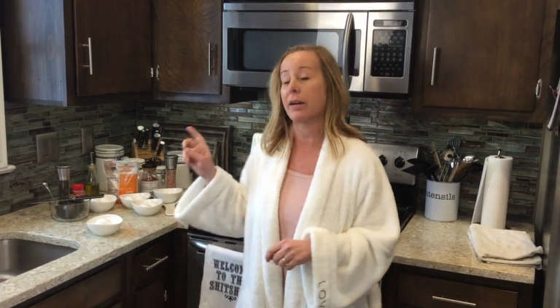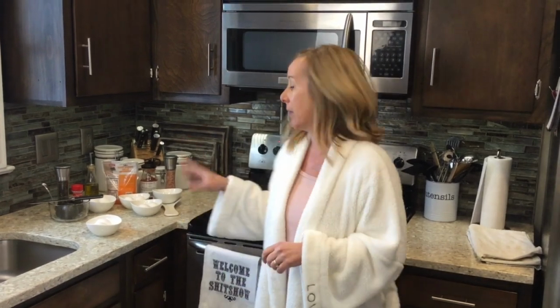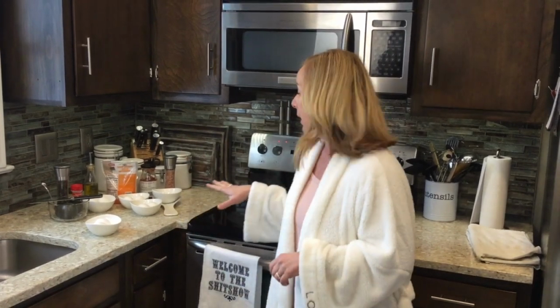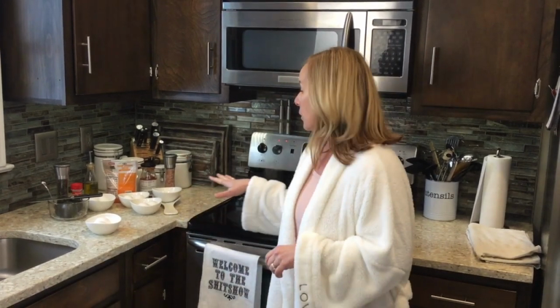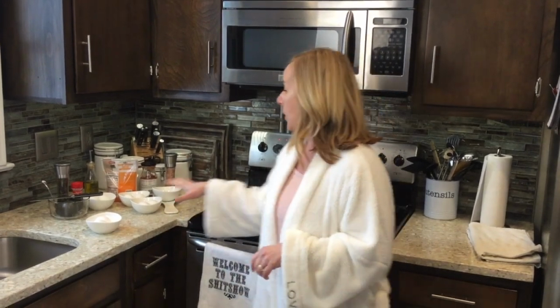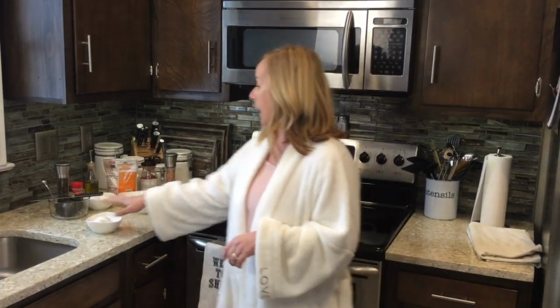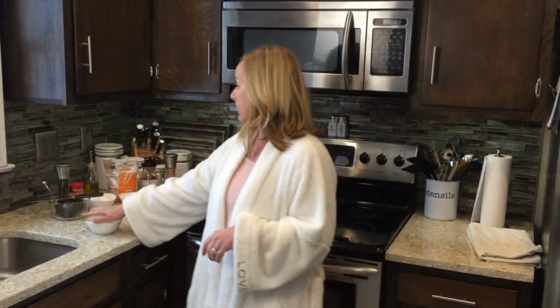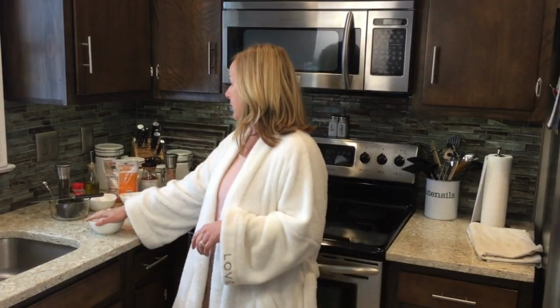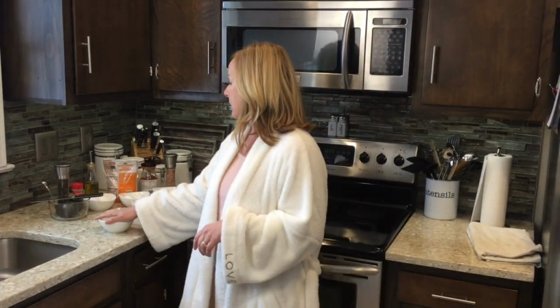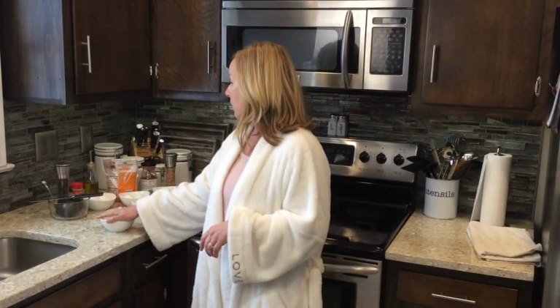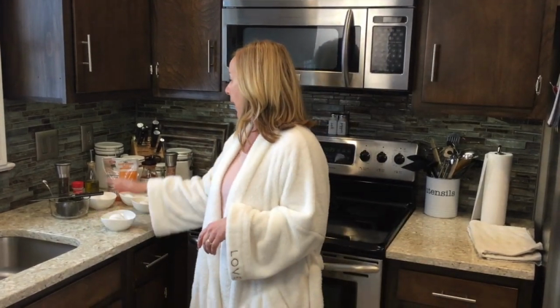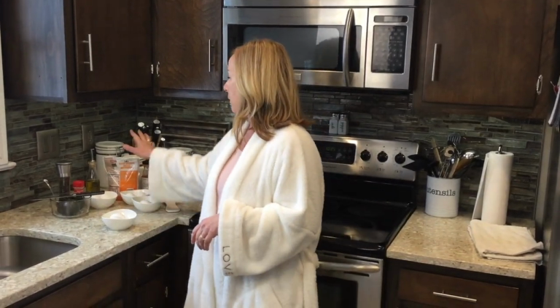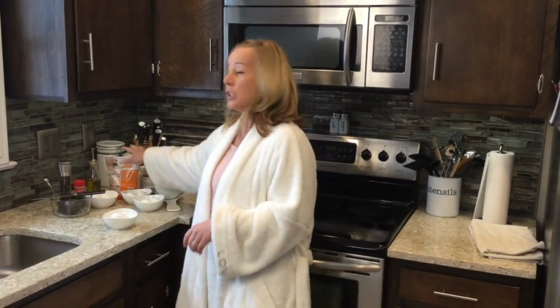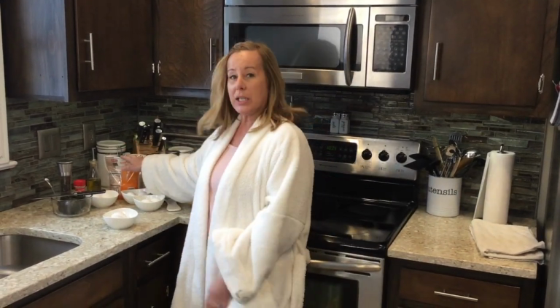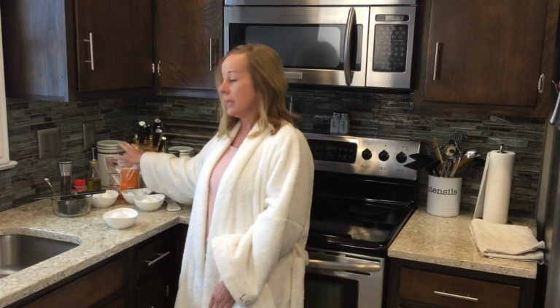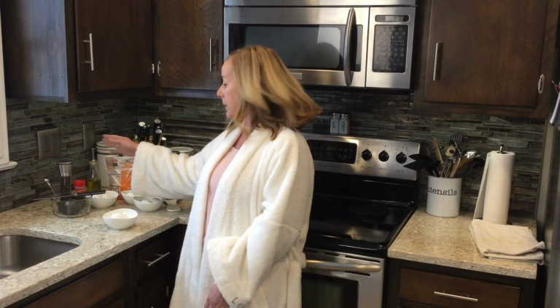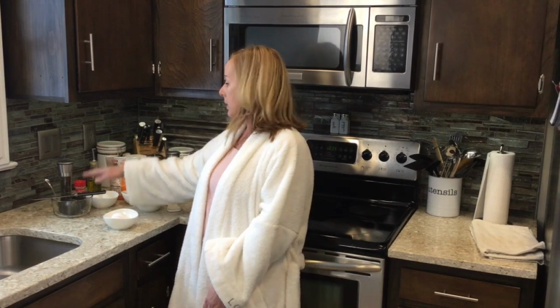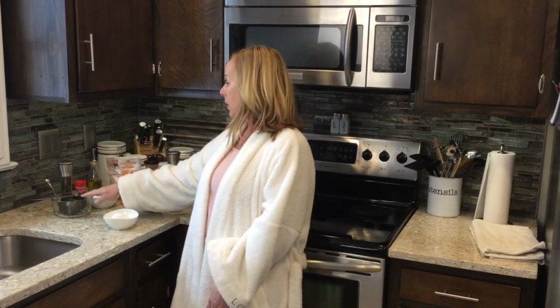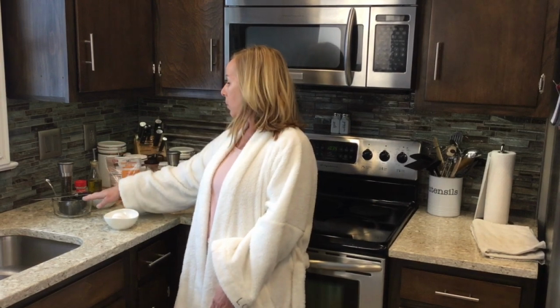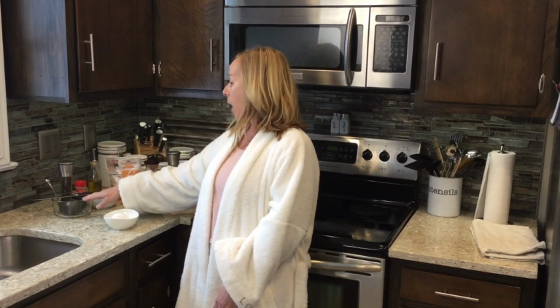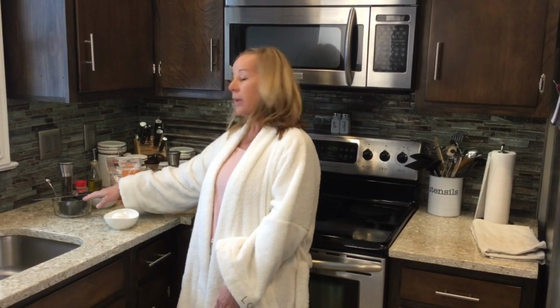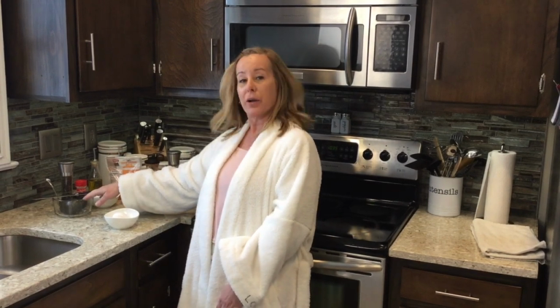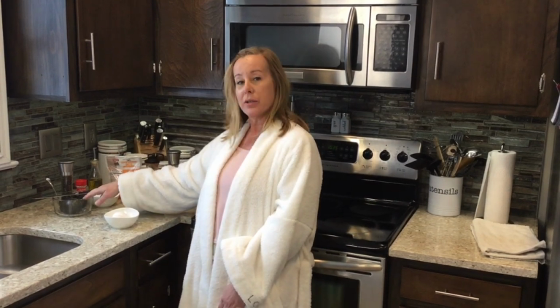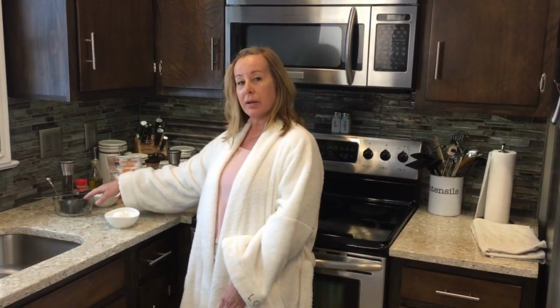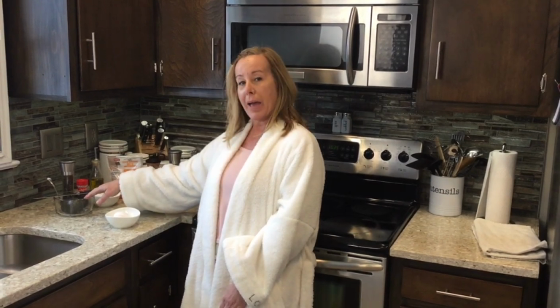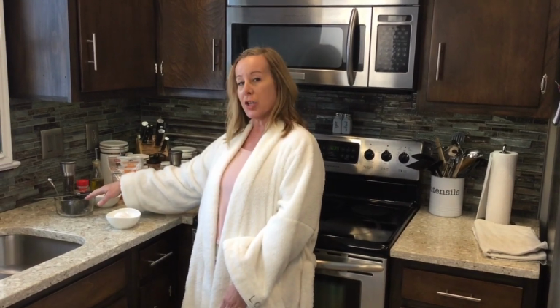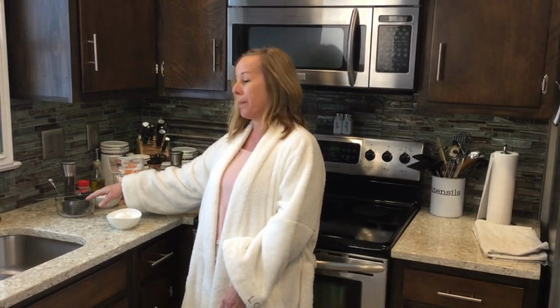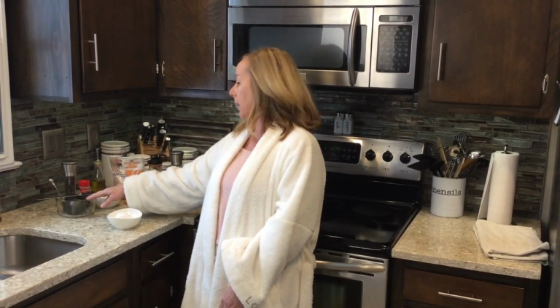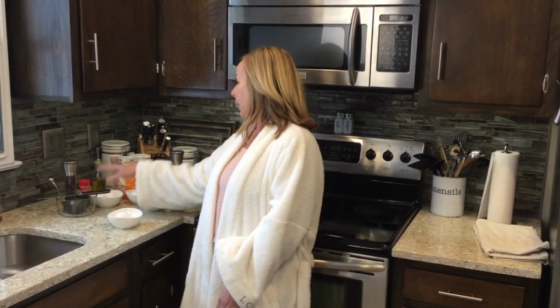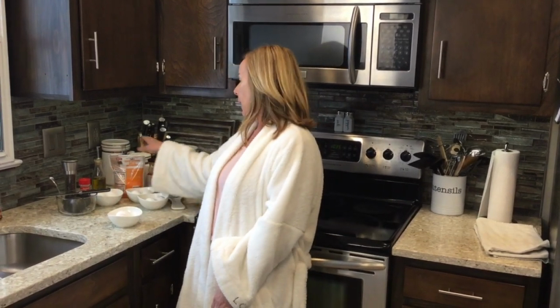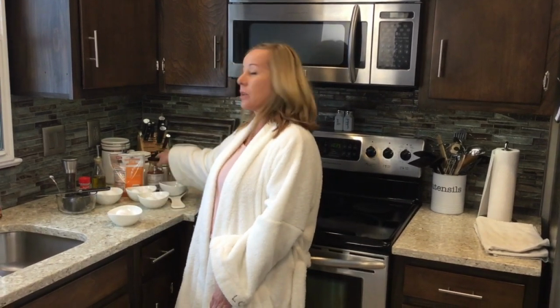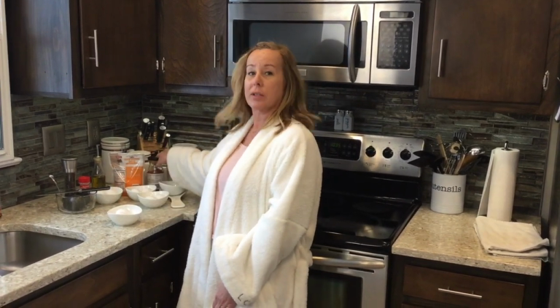We have two eggs, we have cheese, avocados that I'm going to mash up, and salsa.